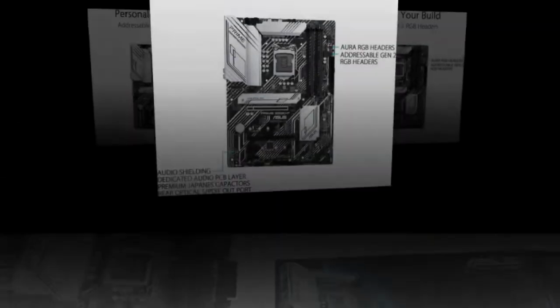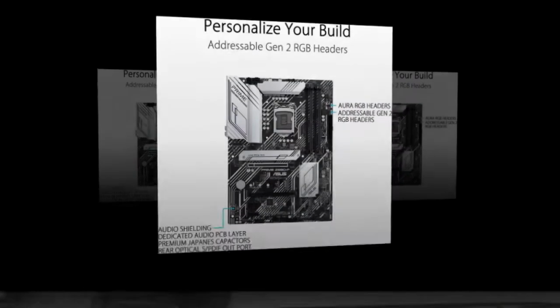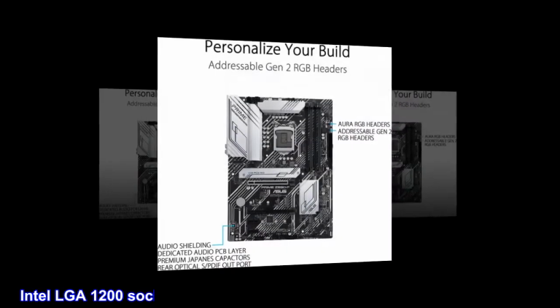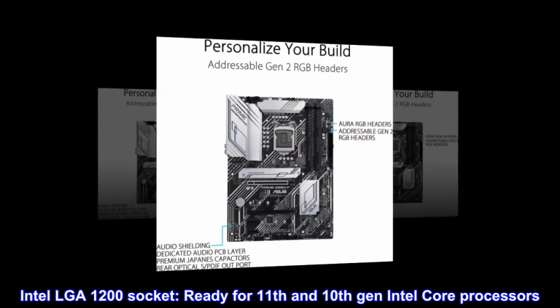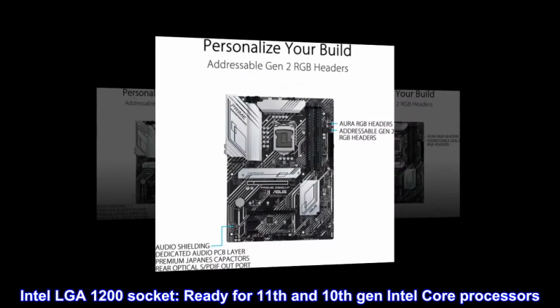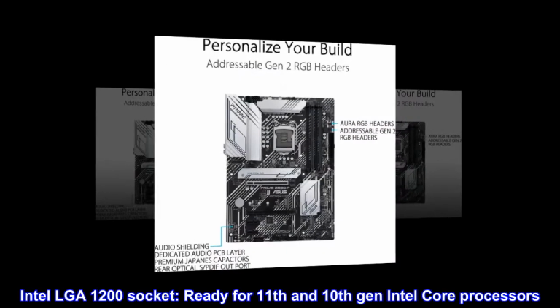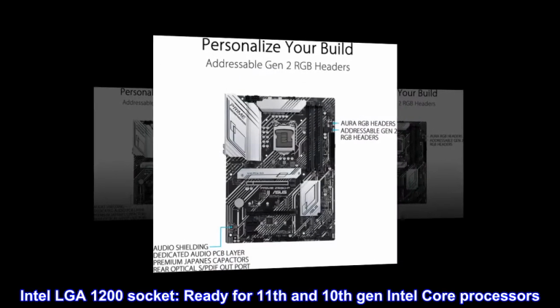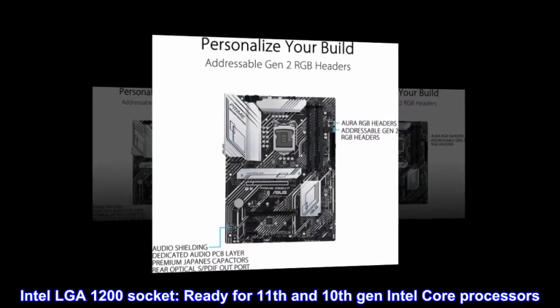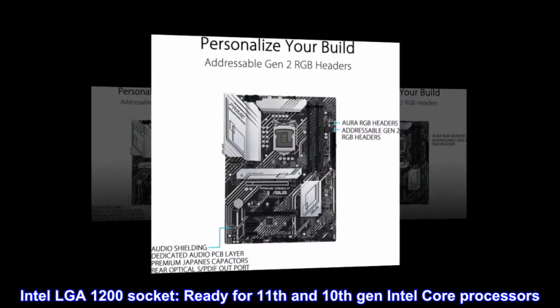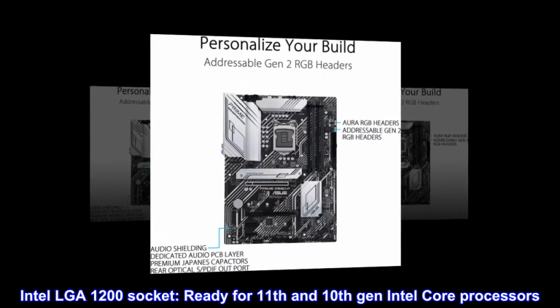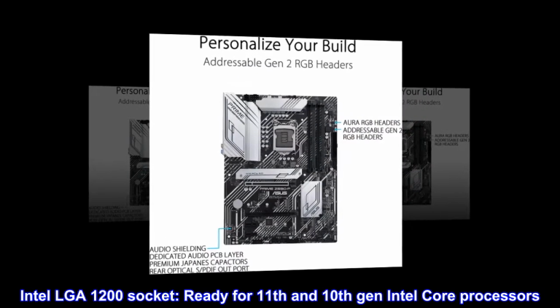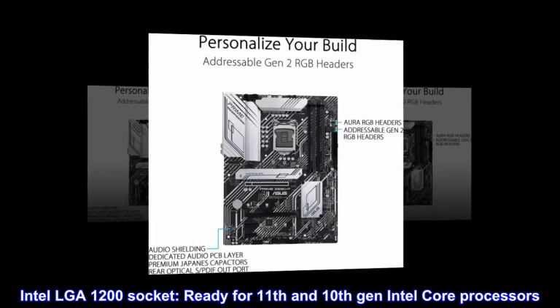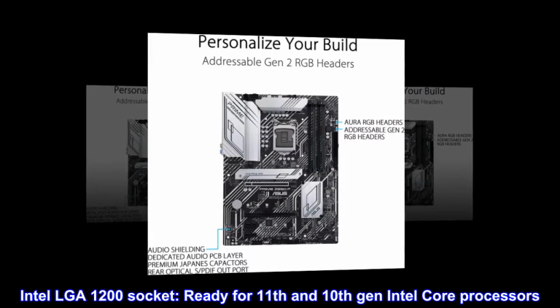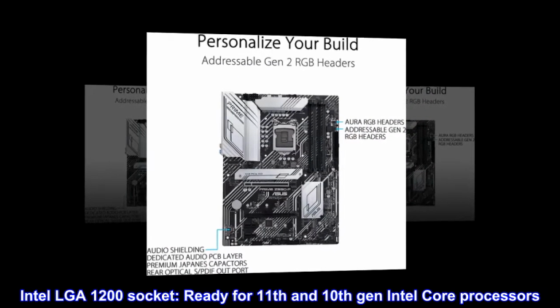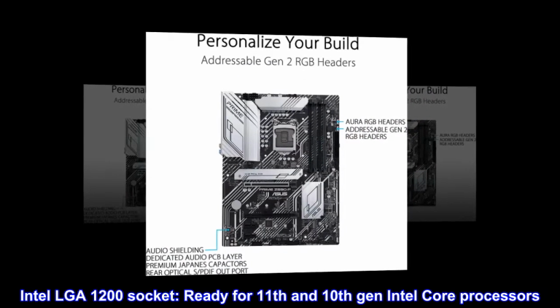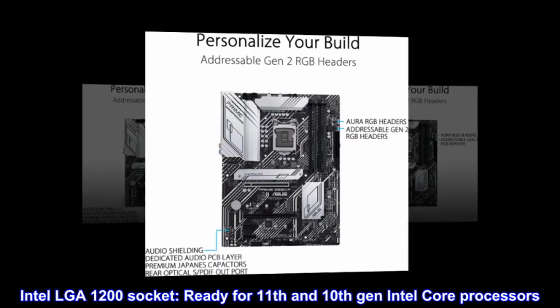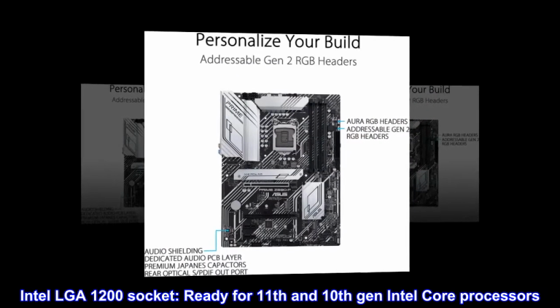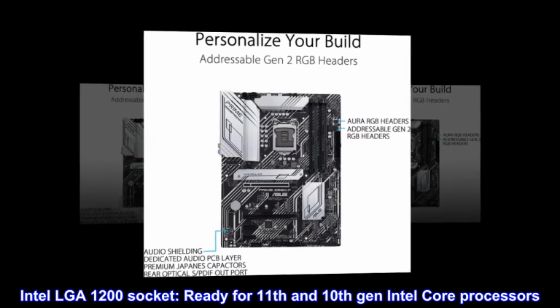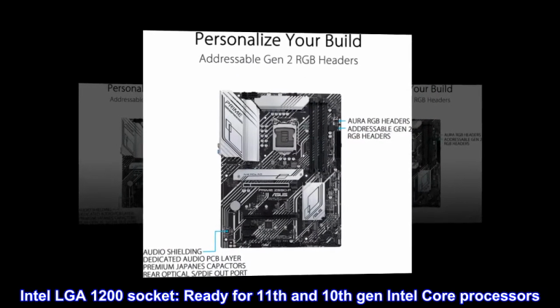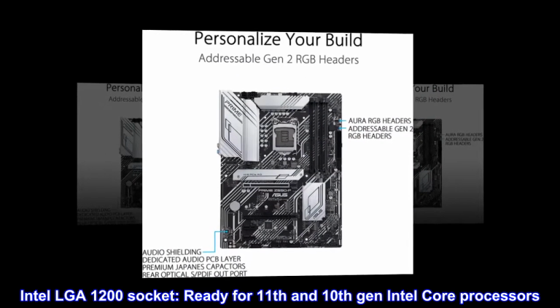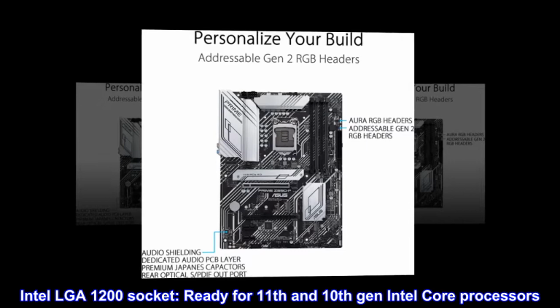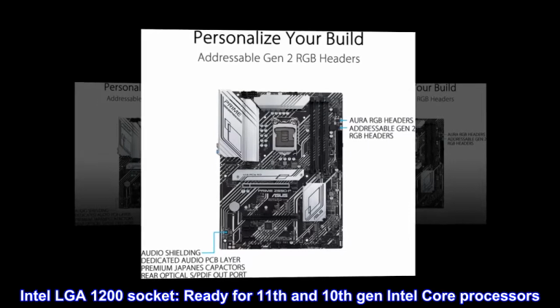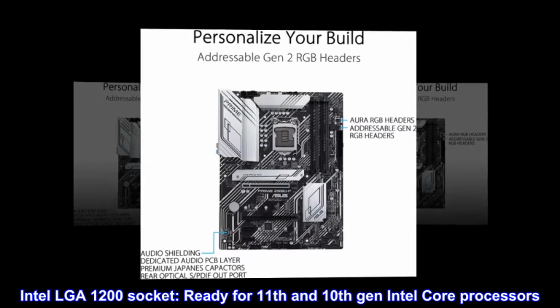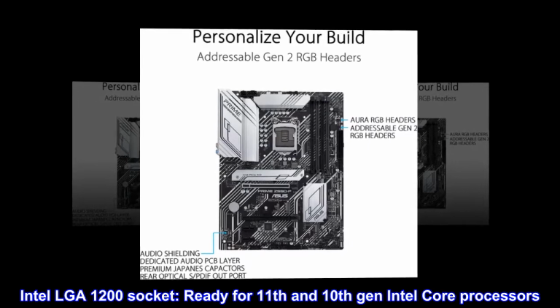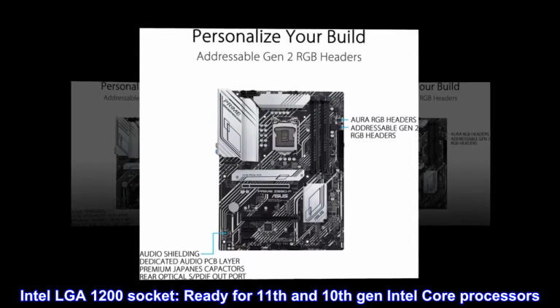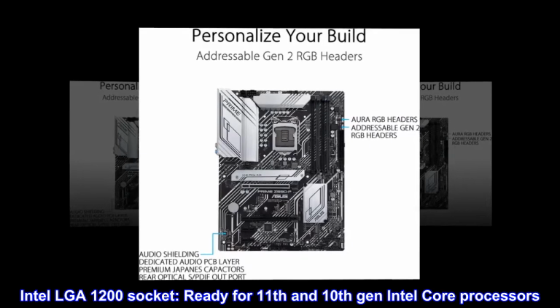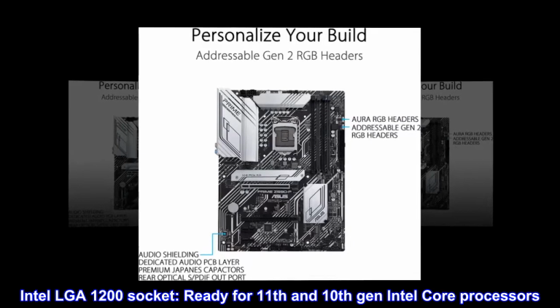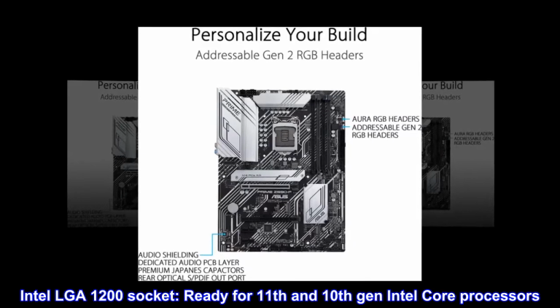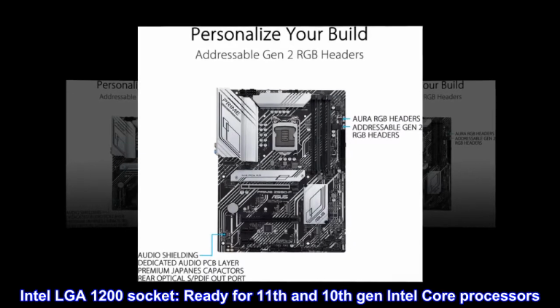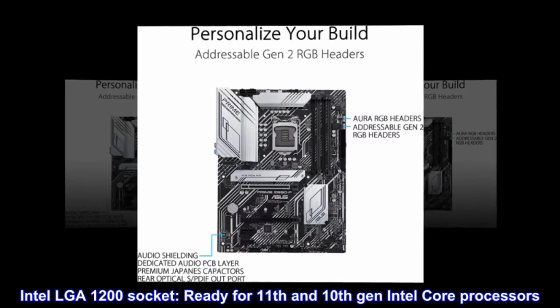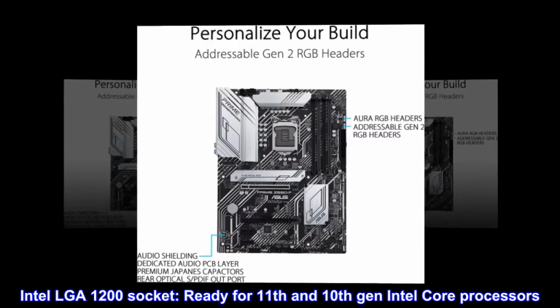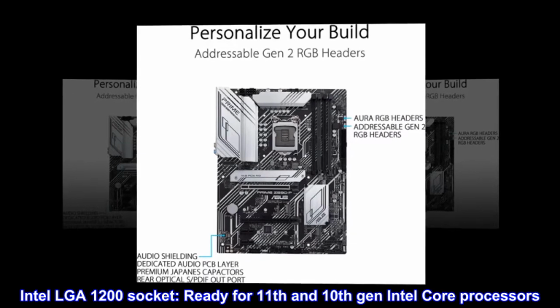Intel LGA-1200 socket, ready for 11th and 10th Gen Intel Core processors.